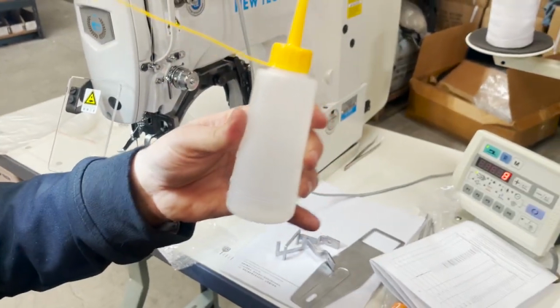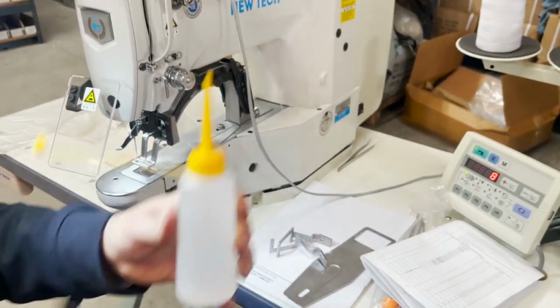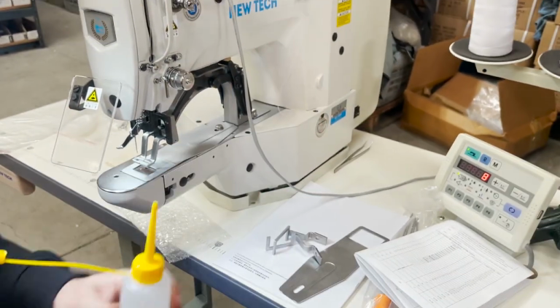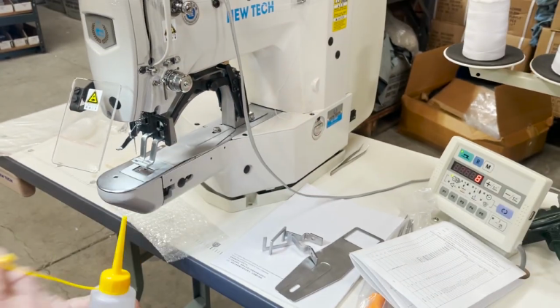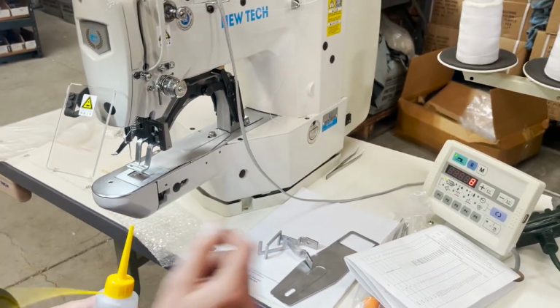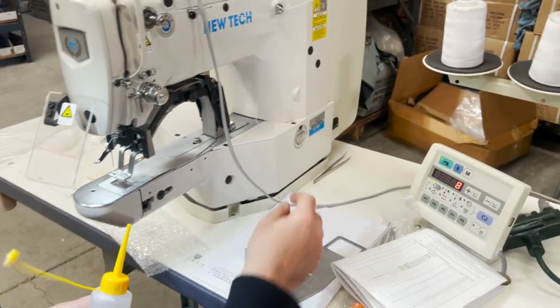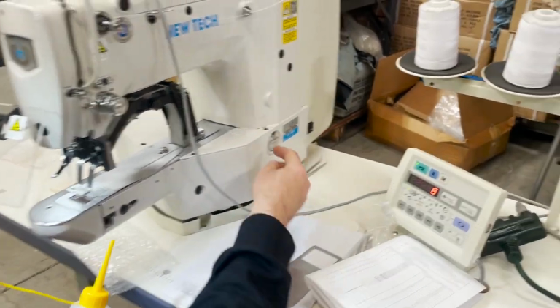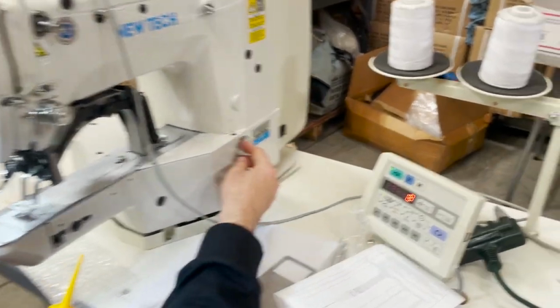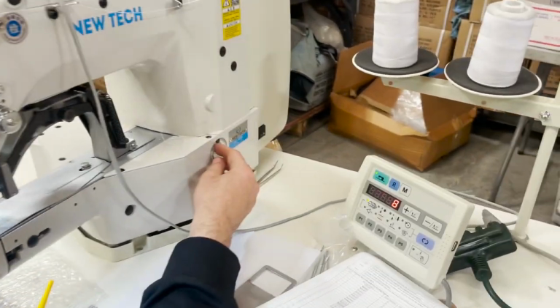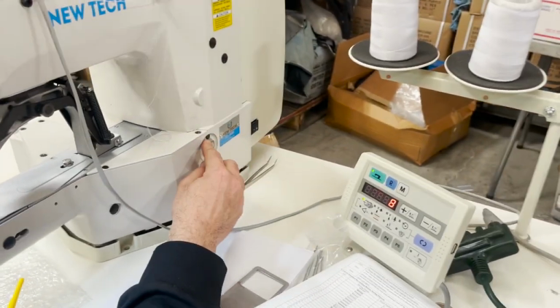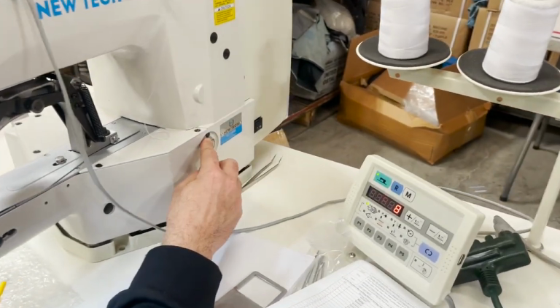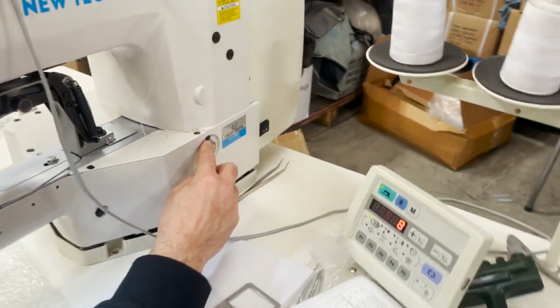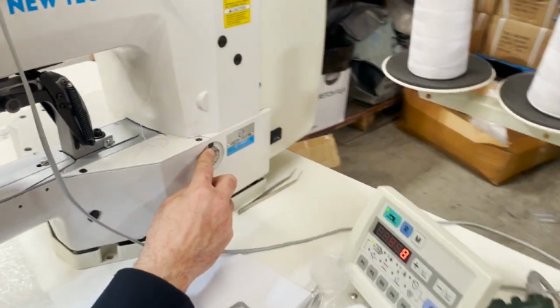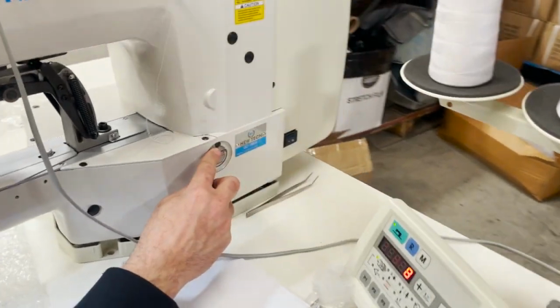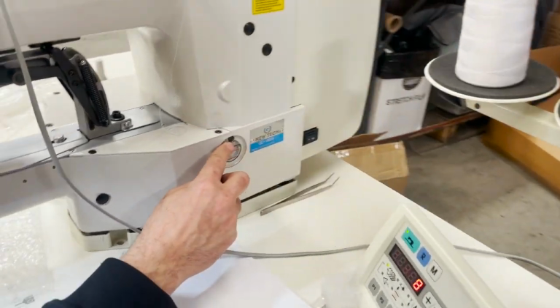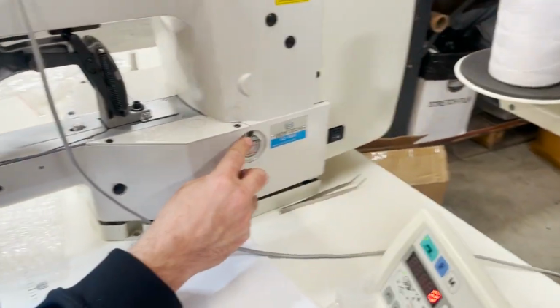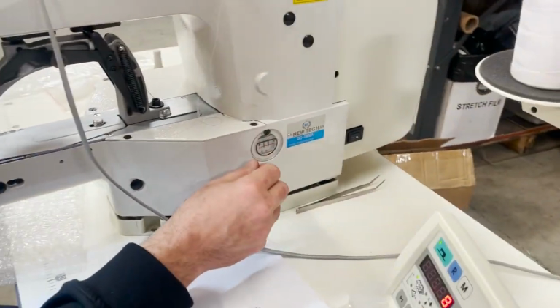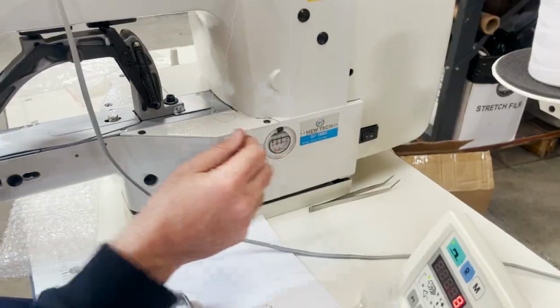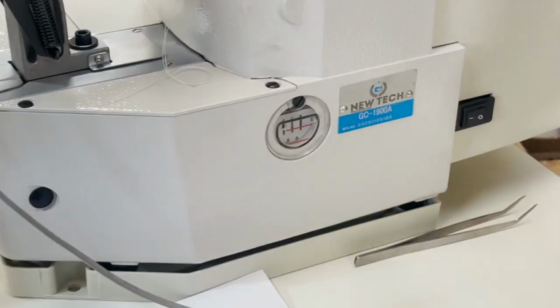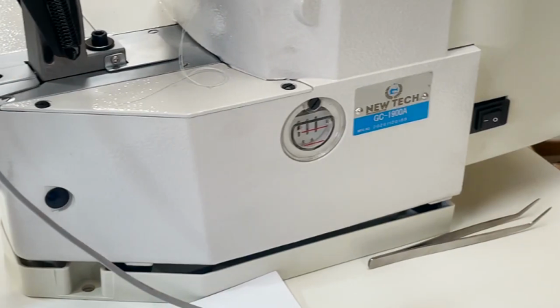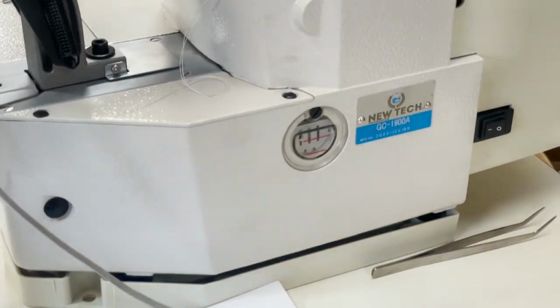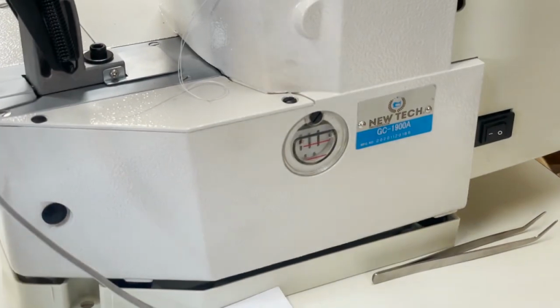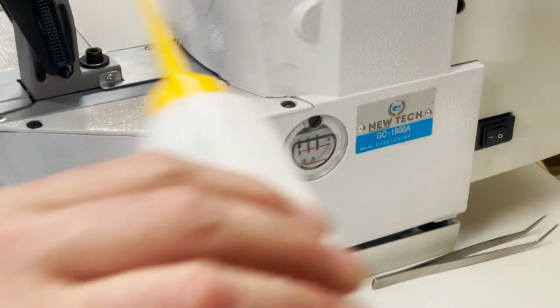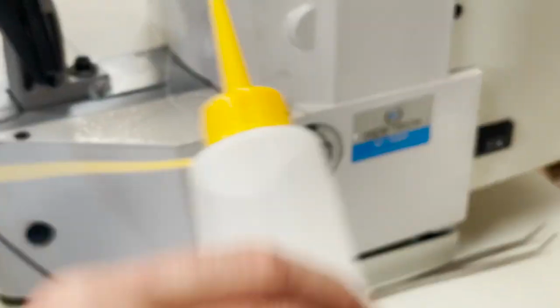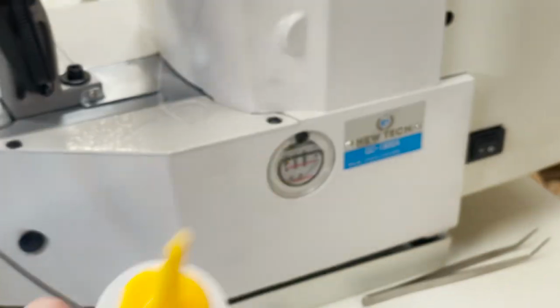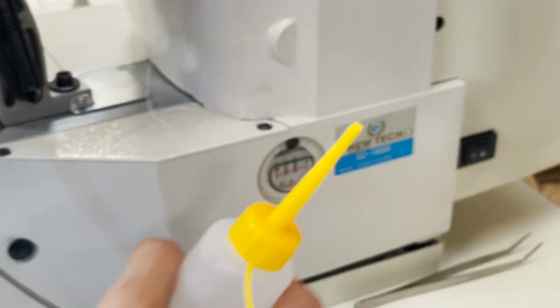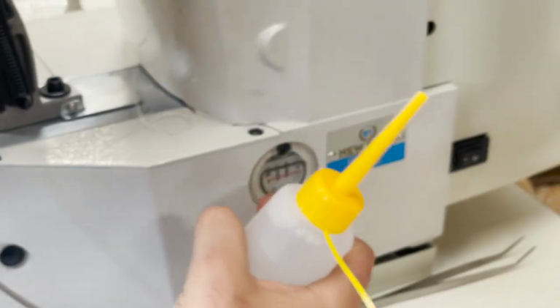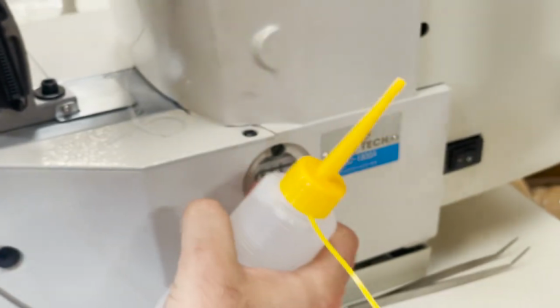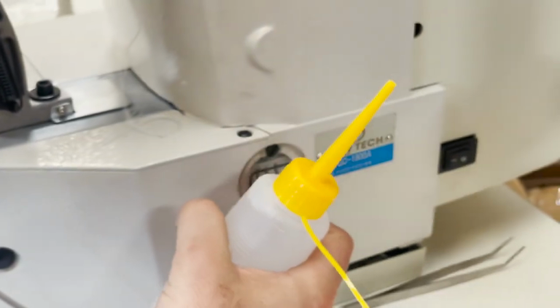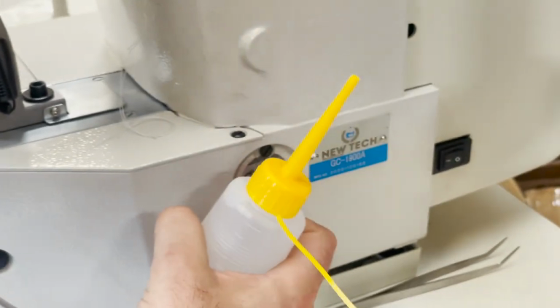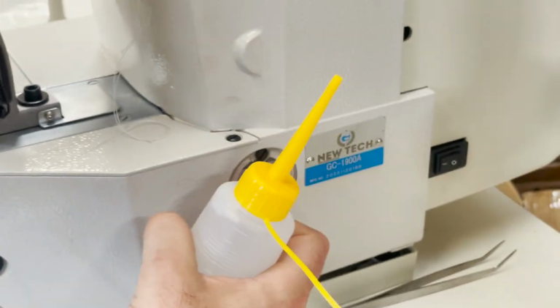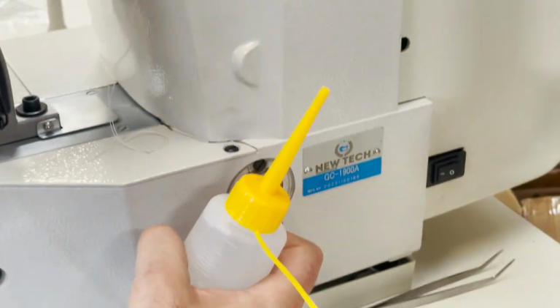For oiling — the oil reservoir is right here. All you need to do is open this gauge and put oil in here until it reaches this line.